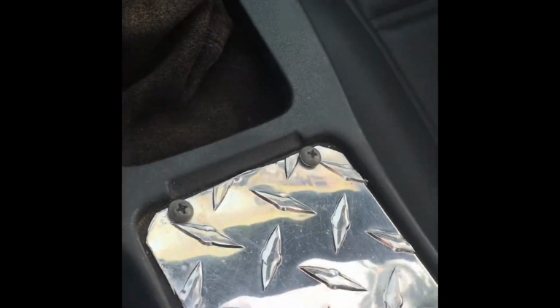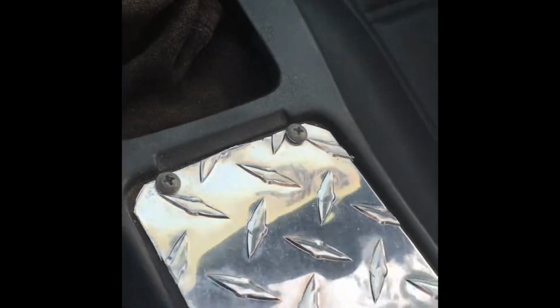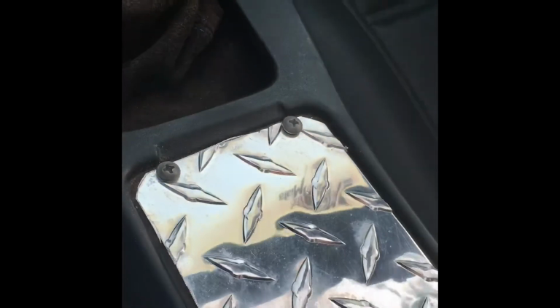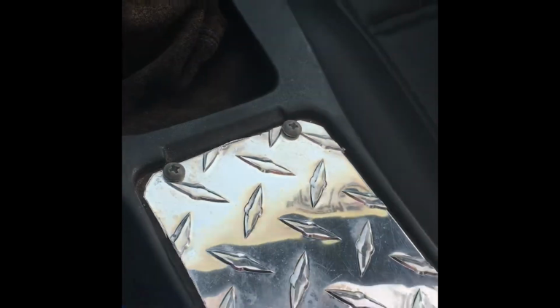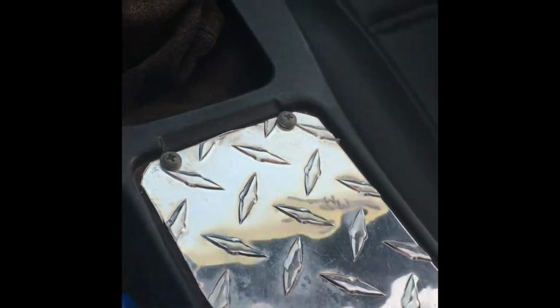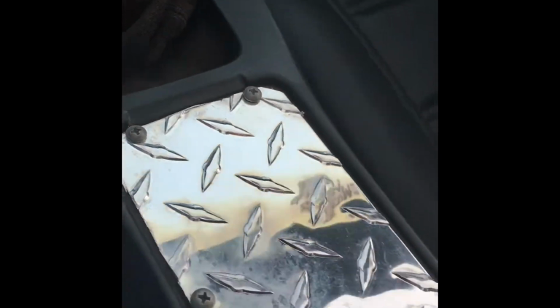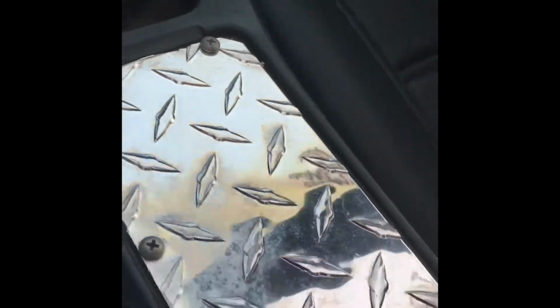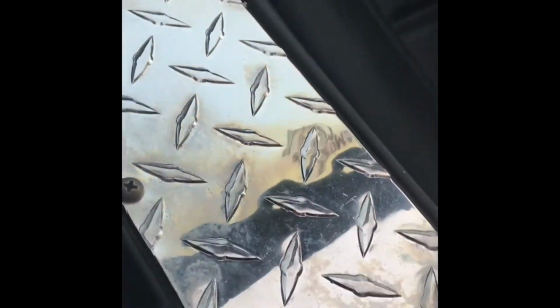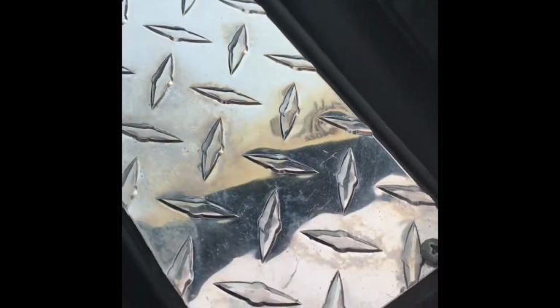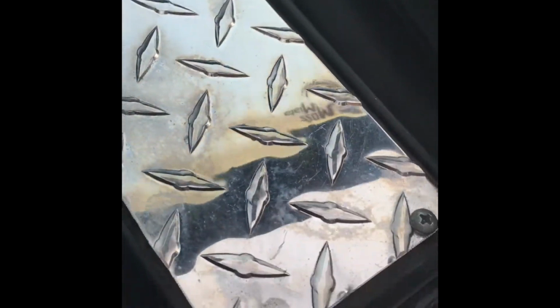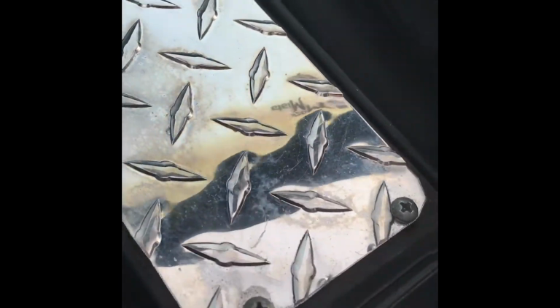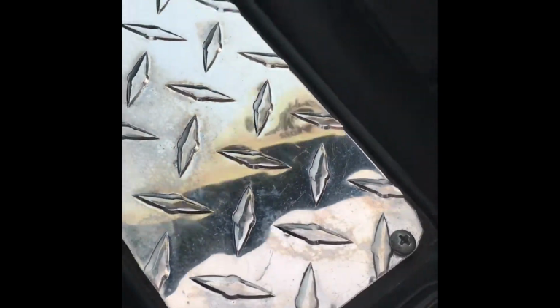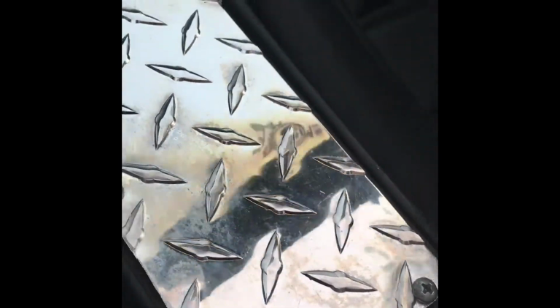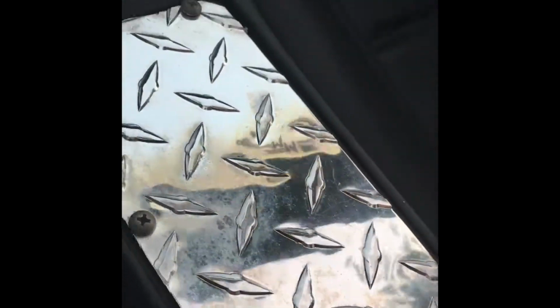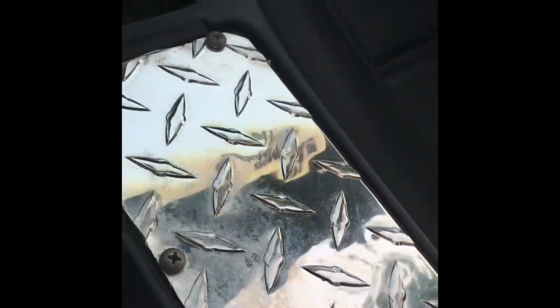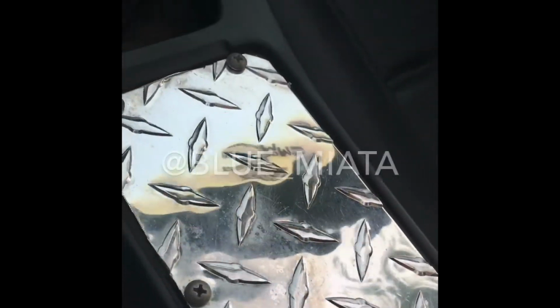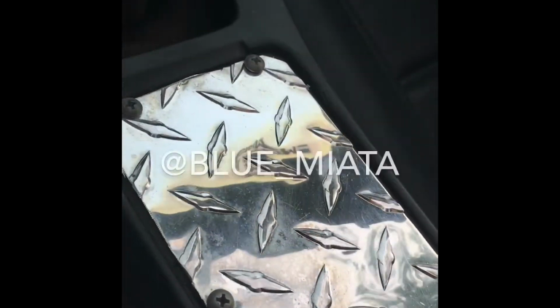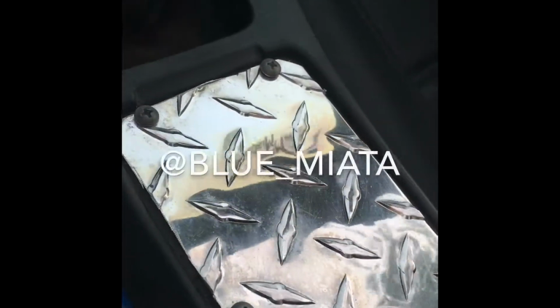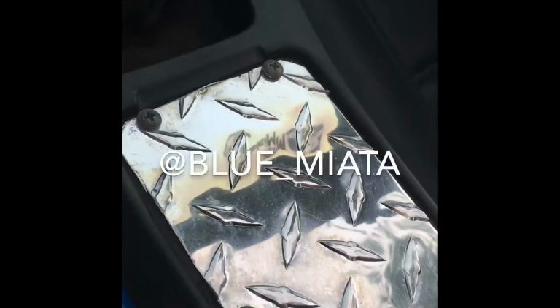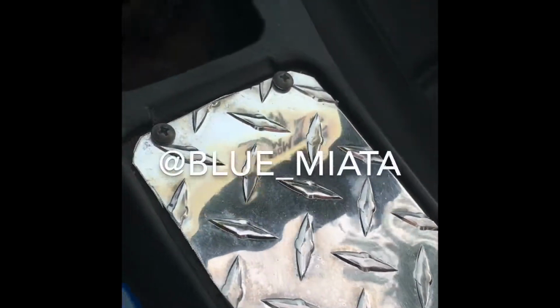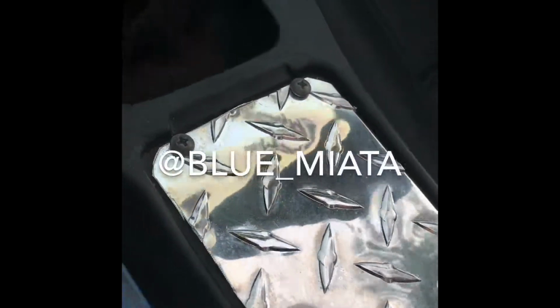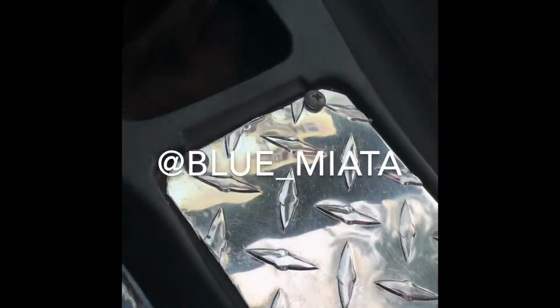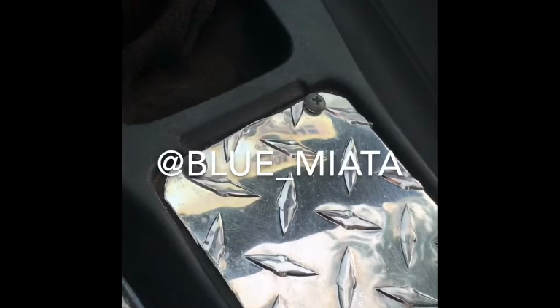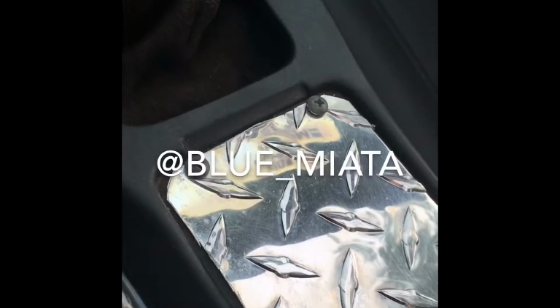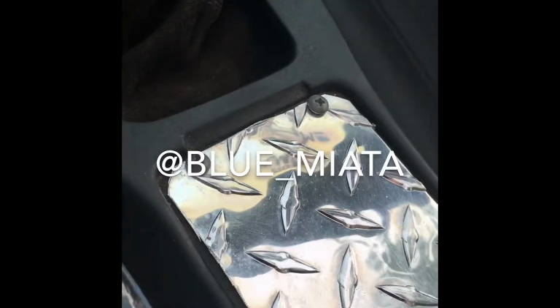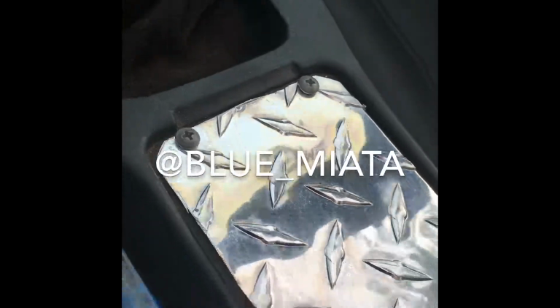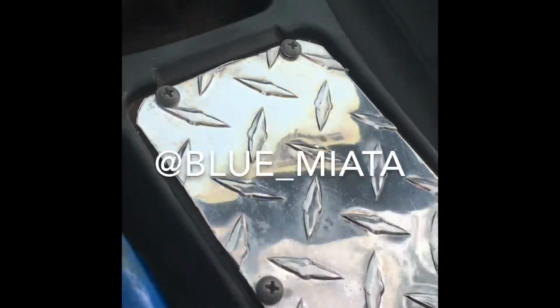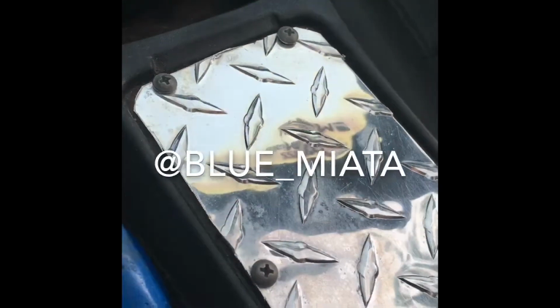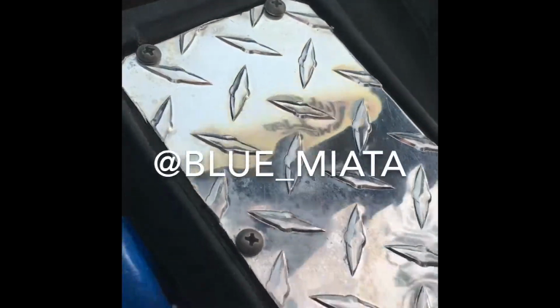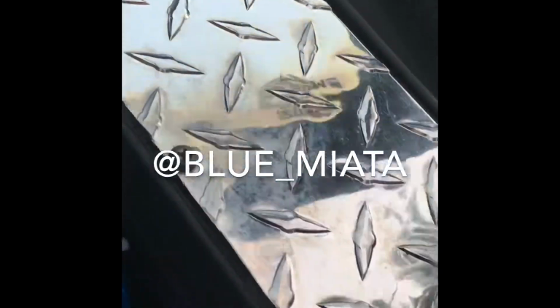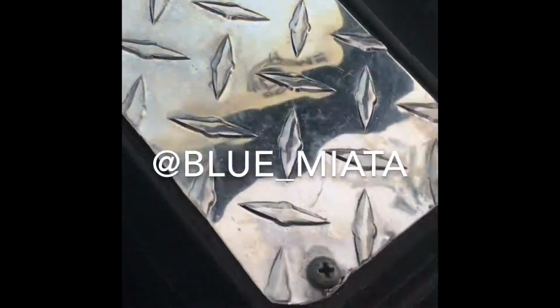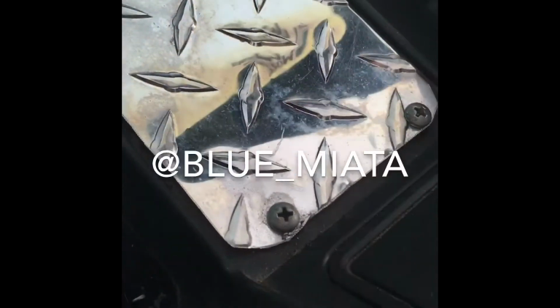Very, very good. For being in here for a year and a half, that really knocked a lot of oxidation off.